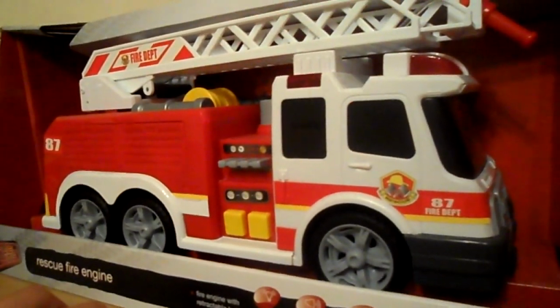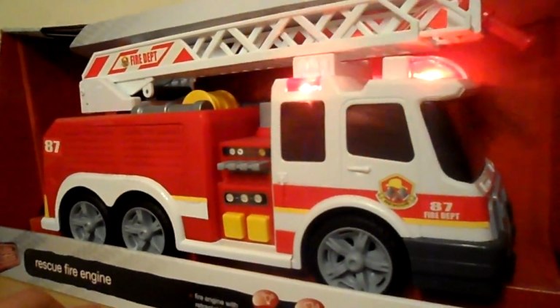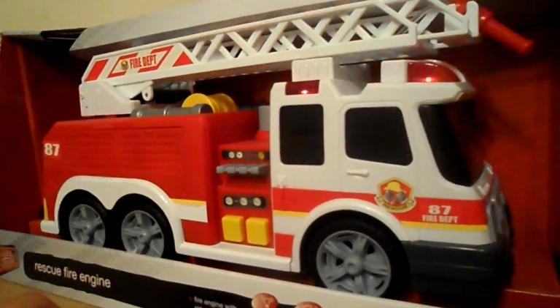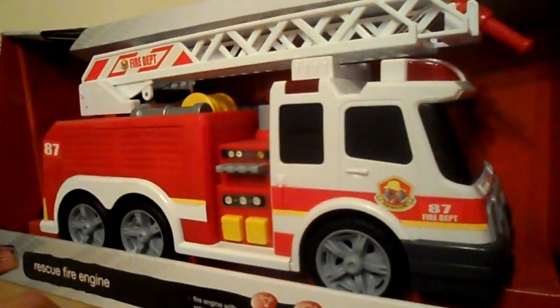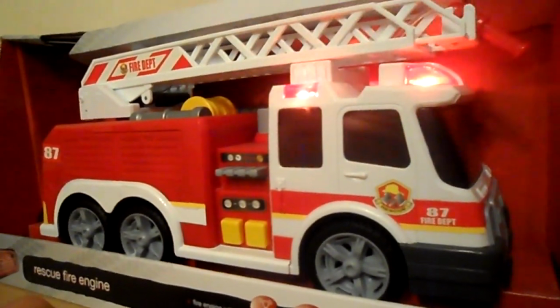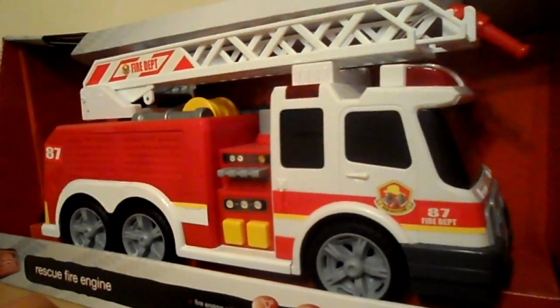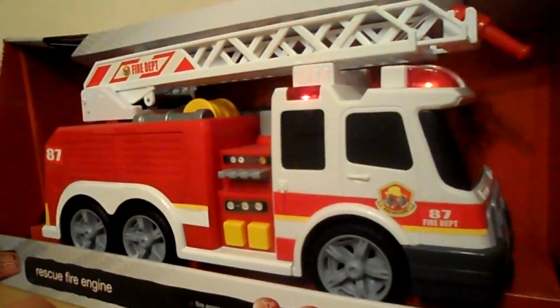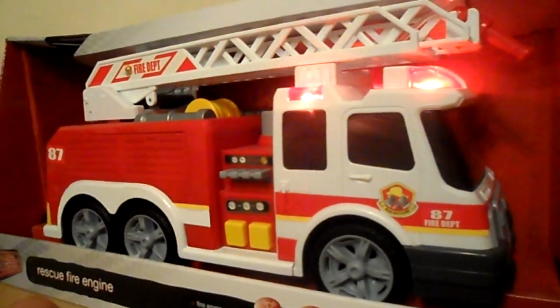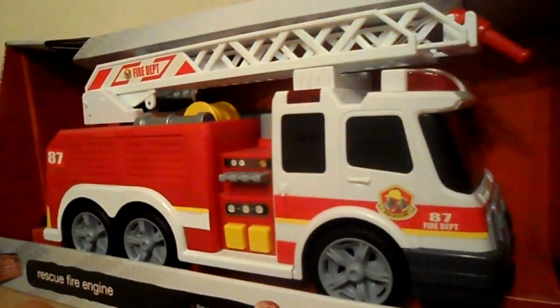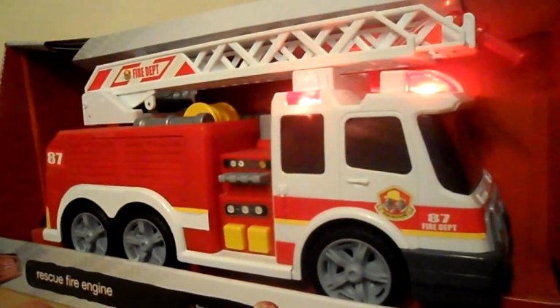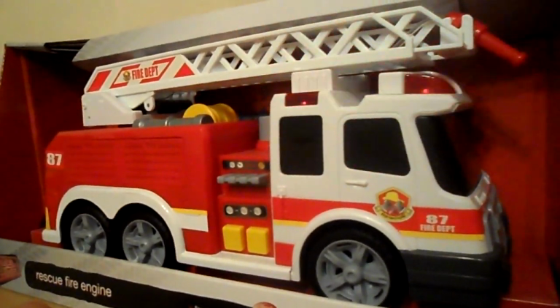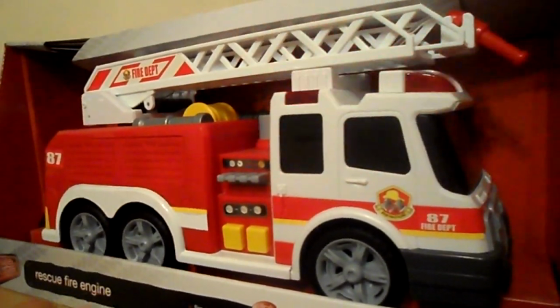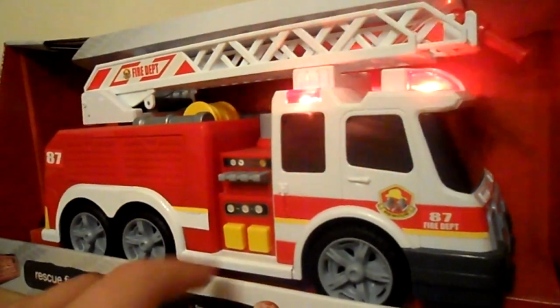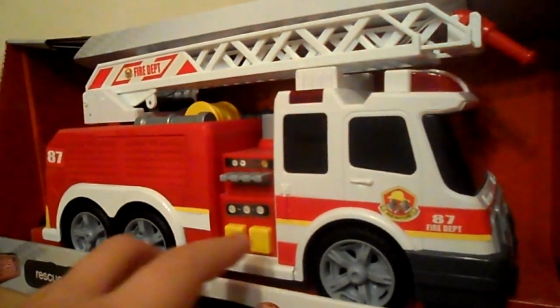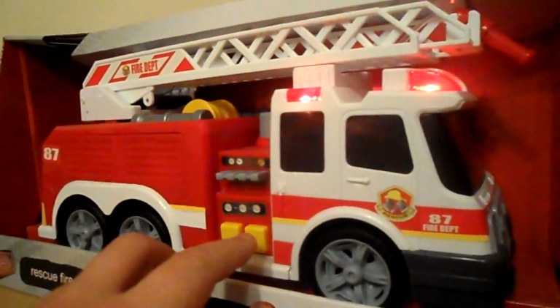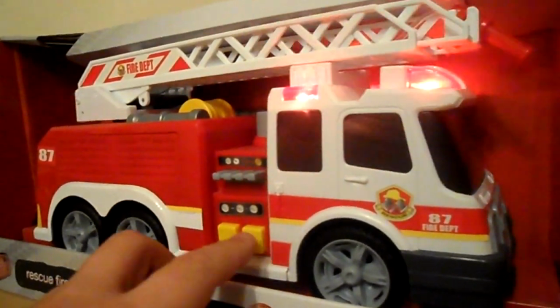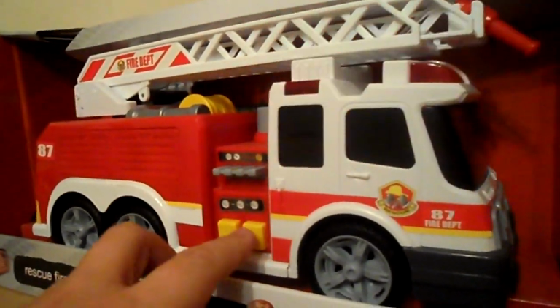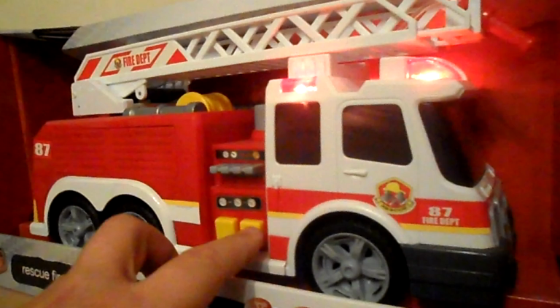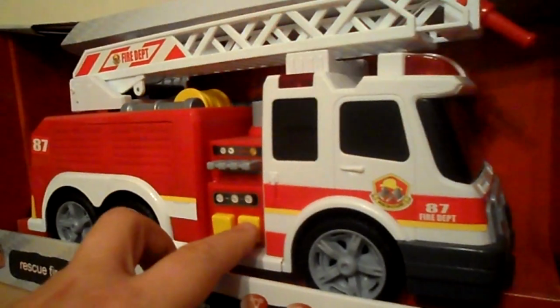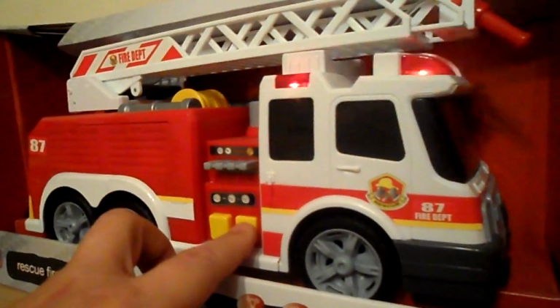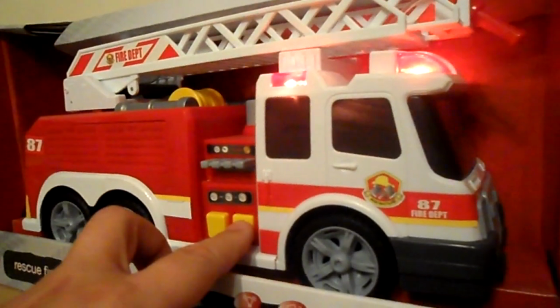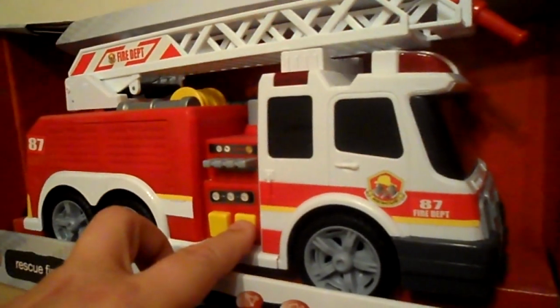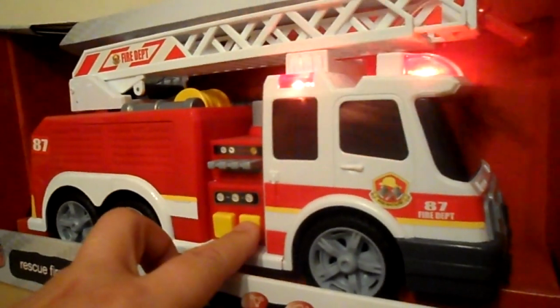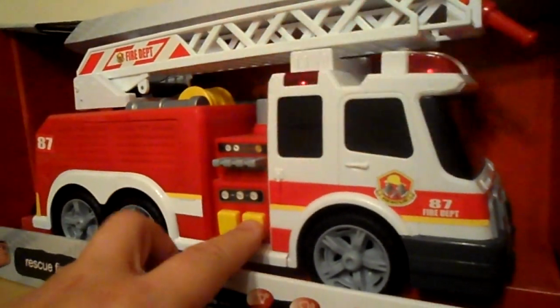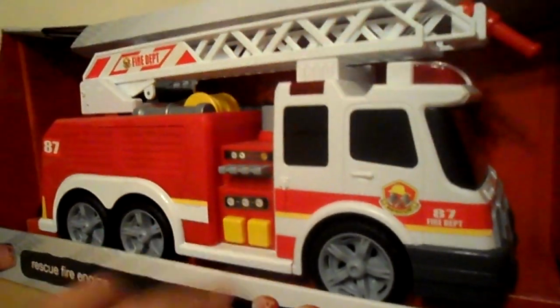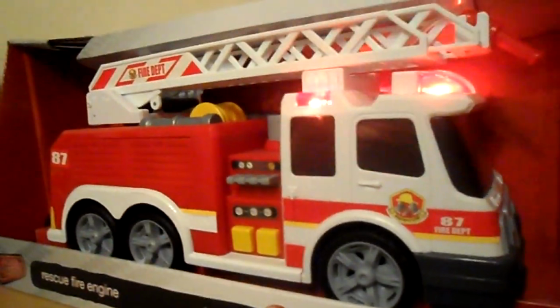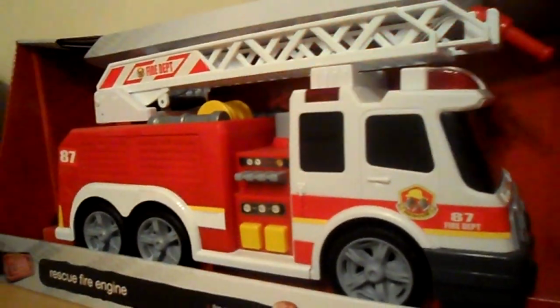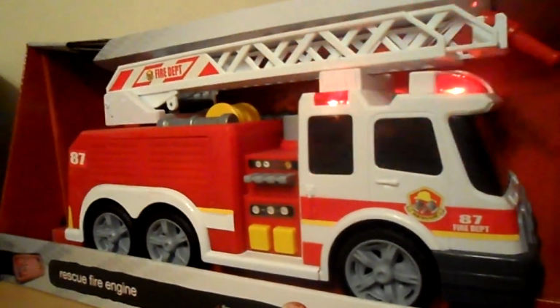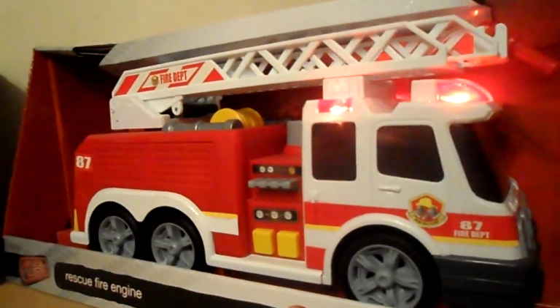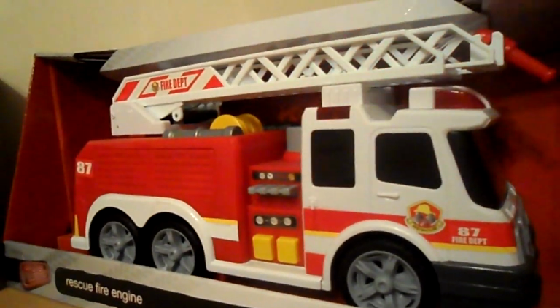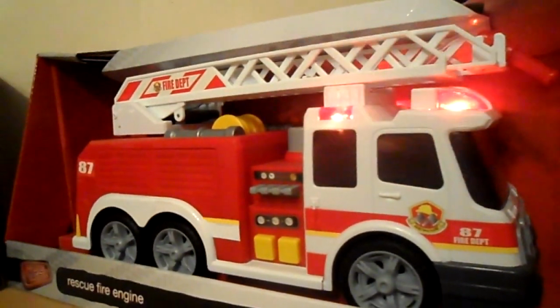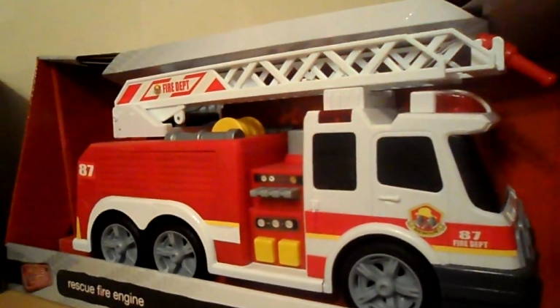Like all Dickey Toys, they have great detail, come with batteries, and lots of sound effects.